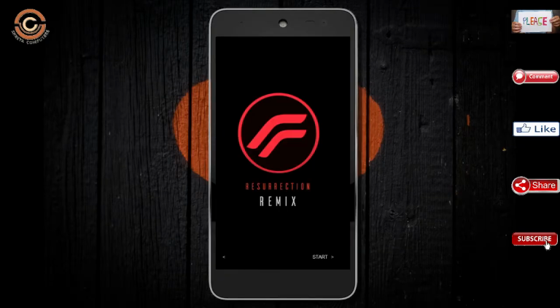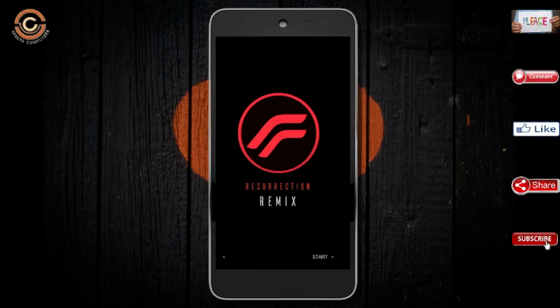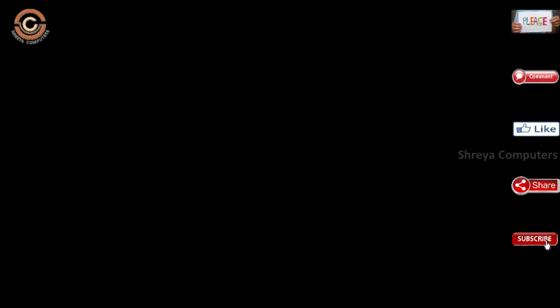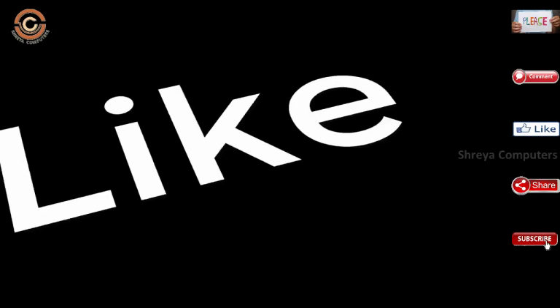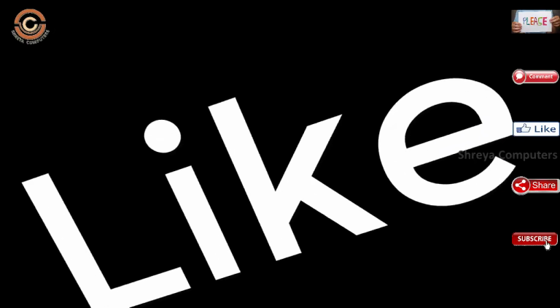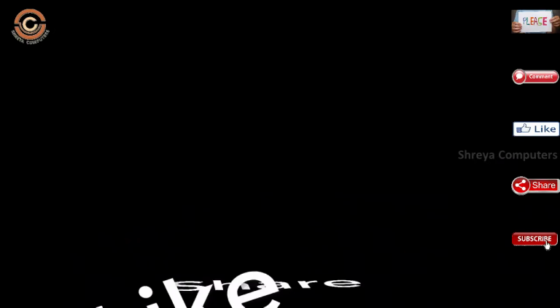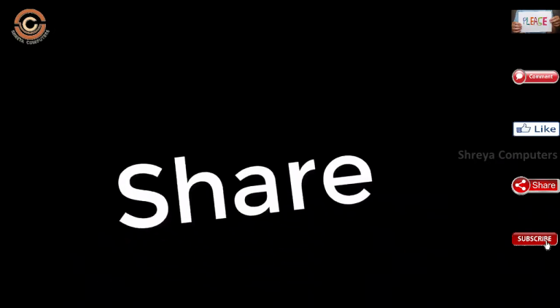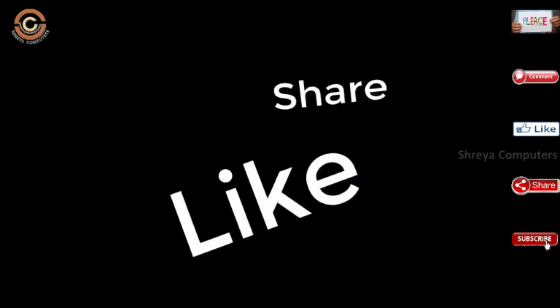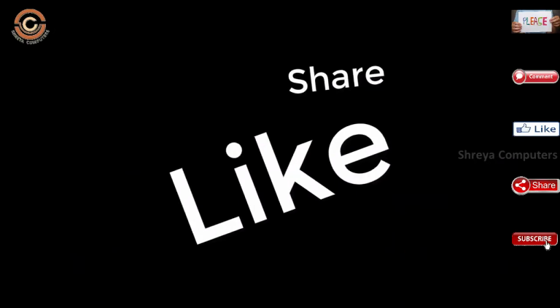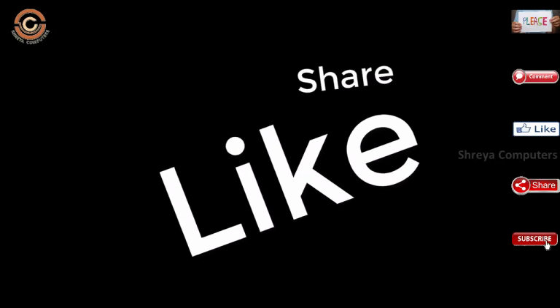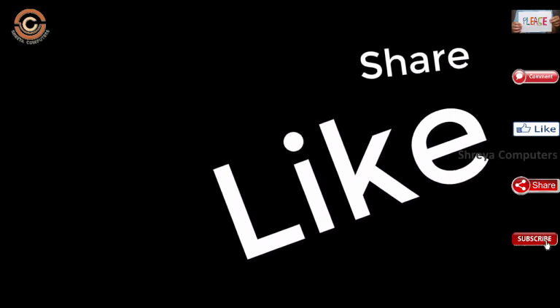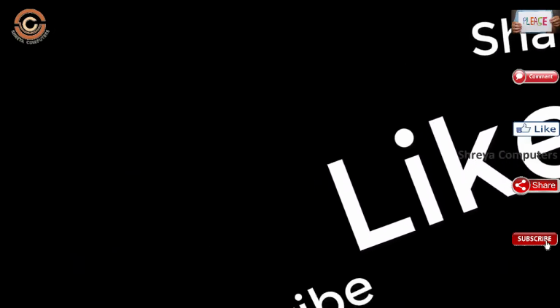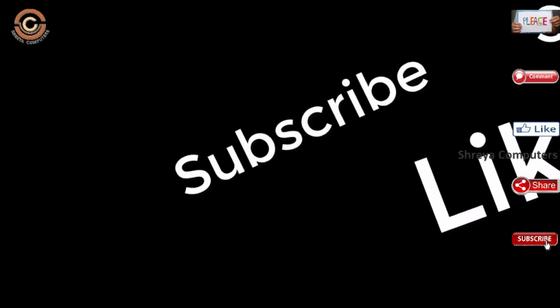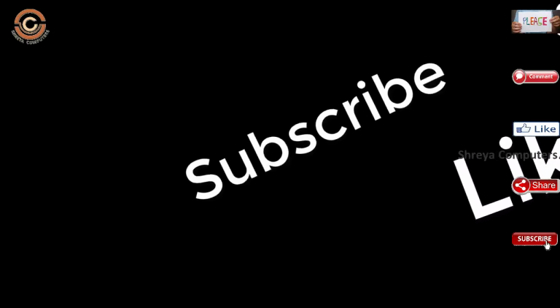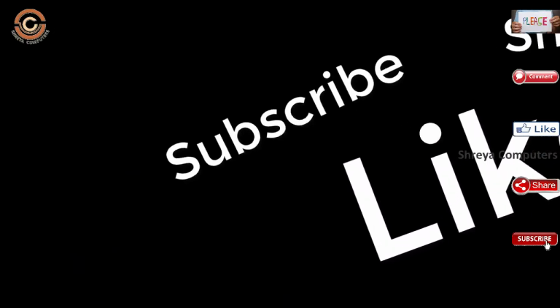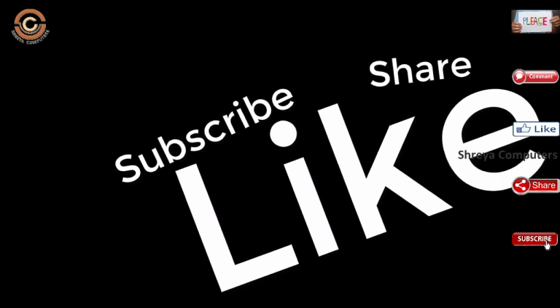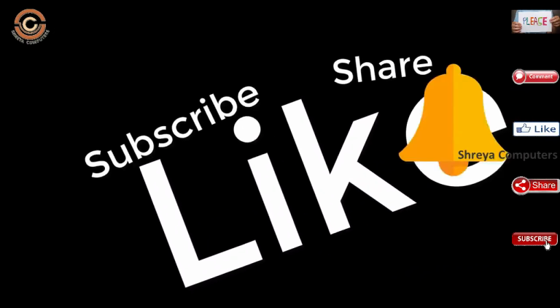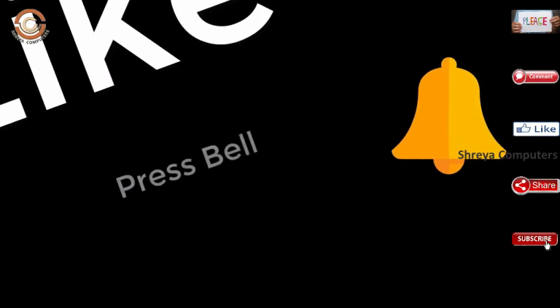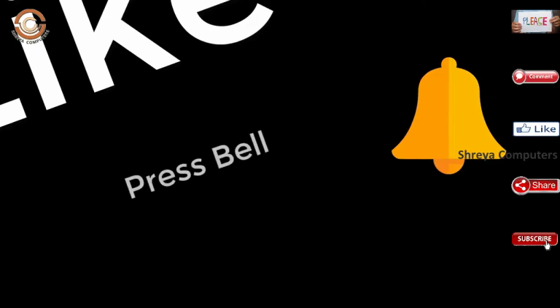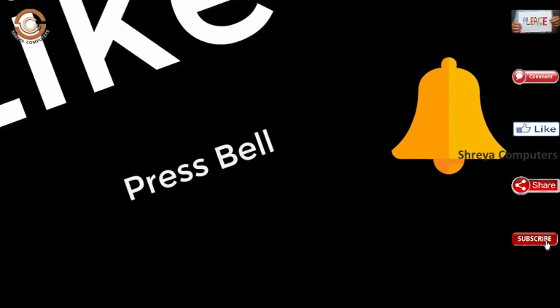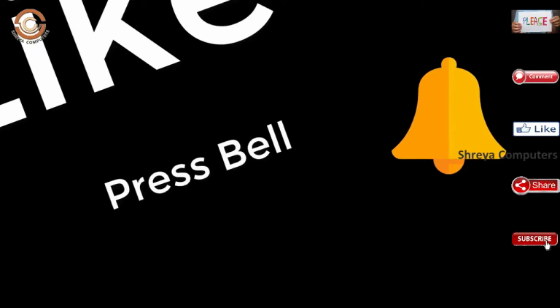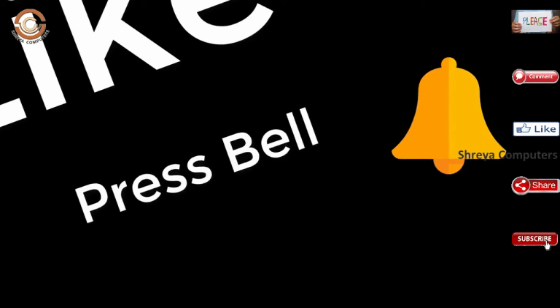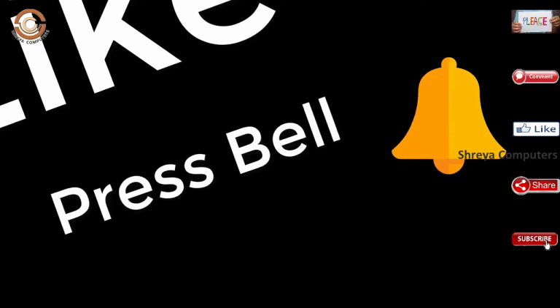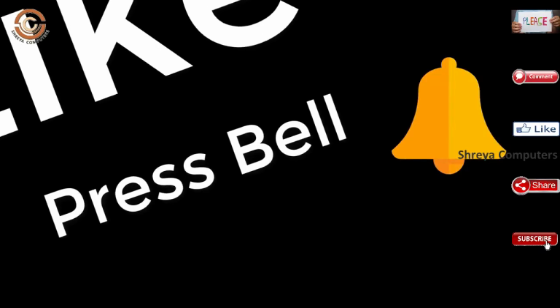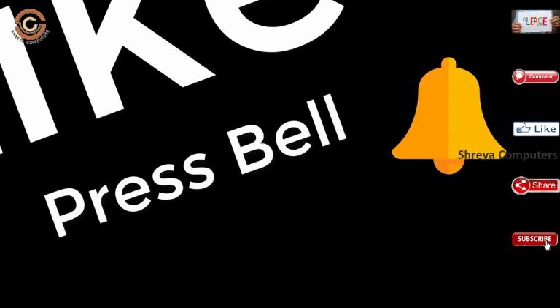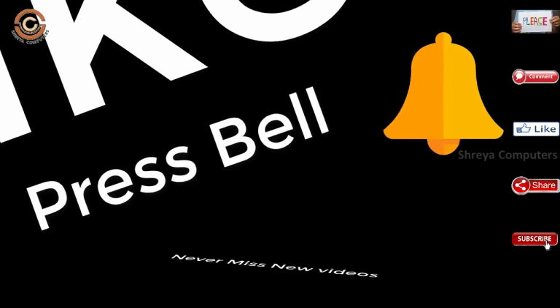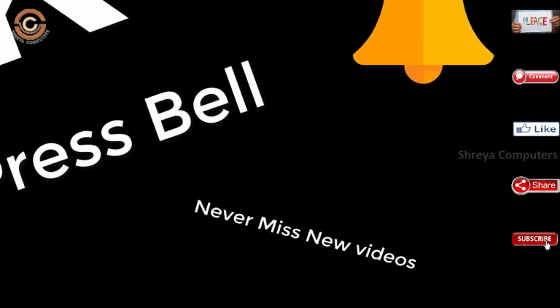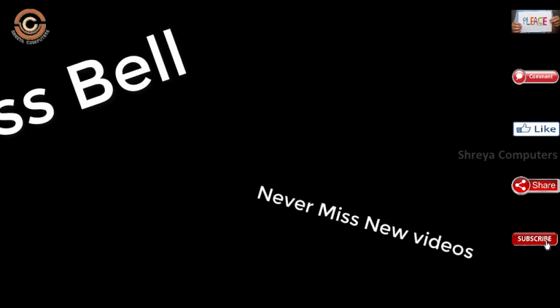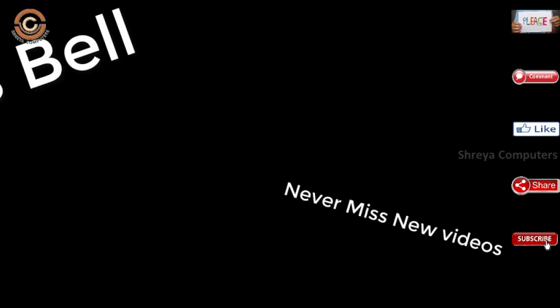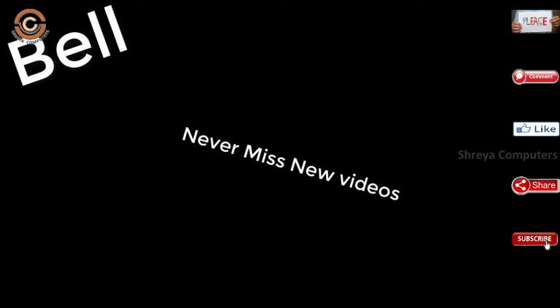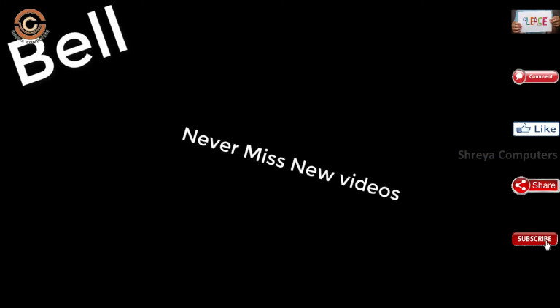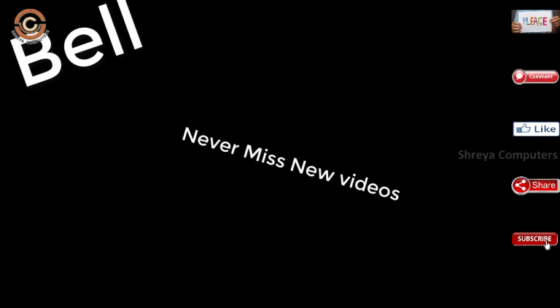If you like this video, don't forget to like and share it. Don't forget to subscribe and hit the bell icon so you don't miss any new videos.